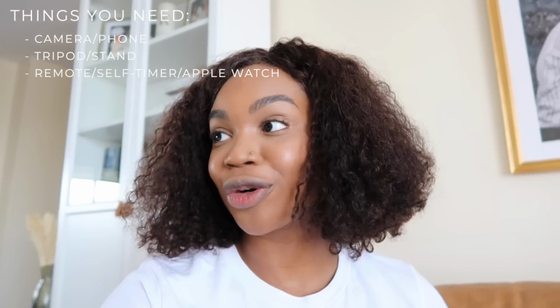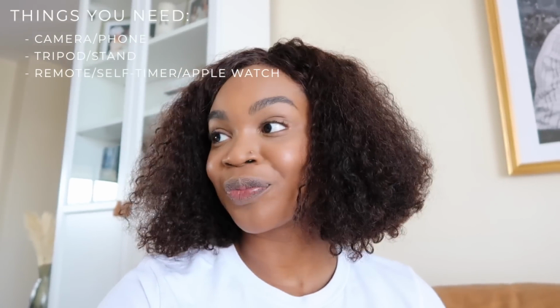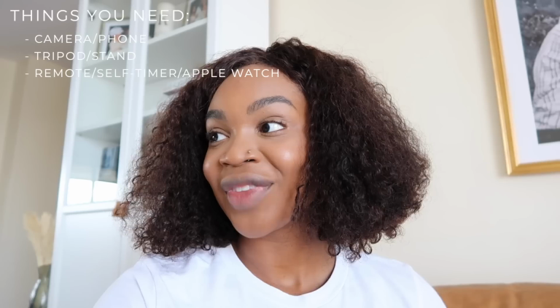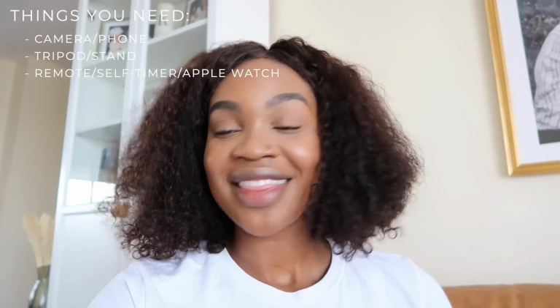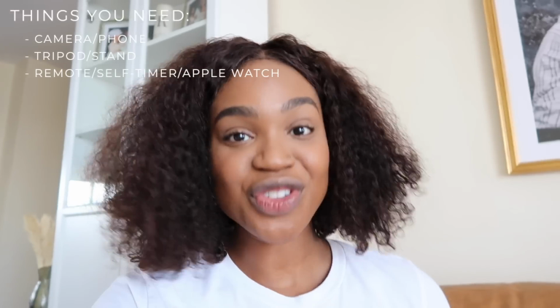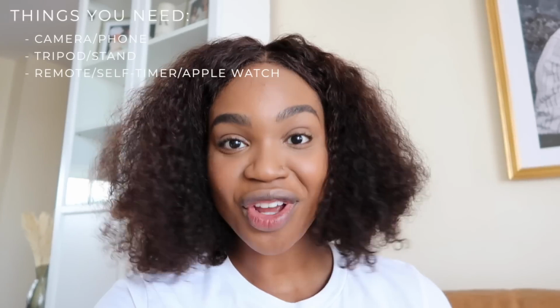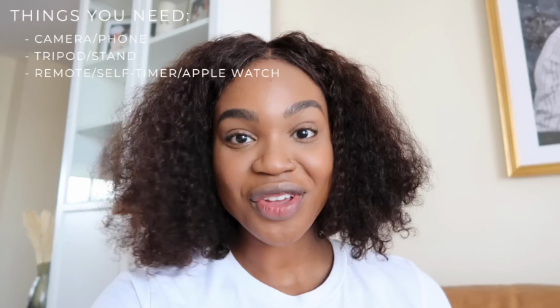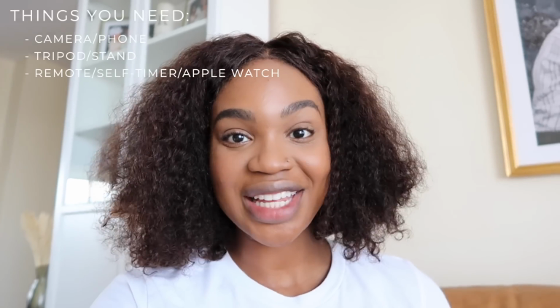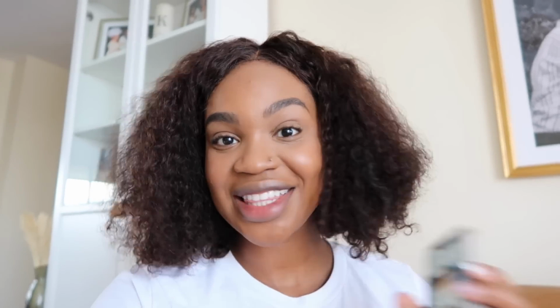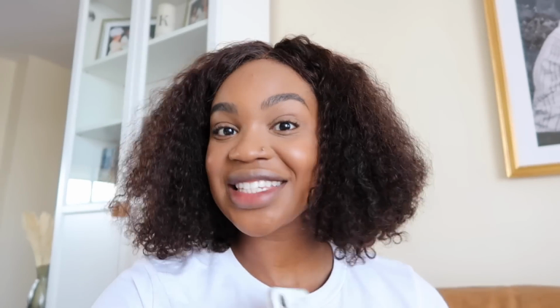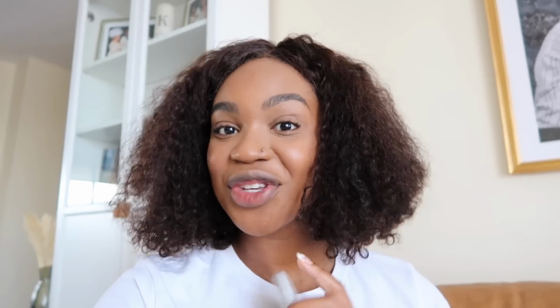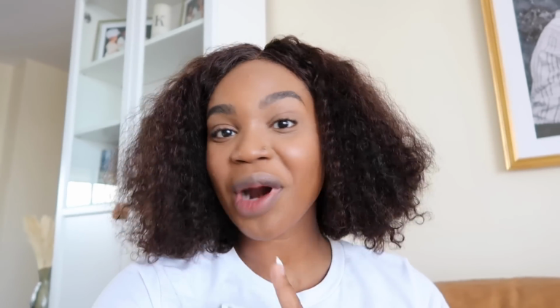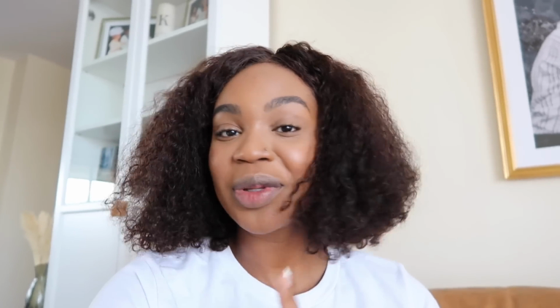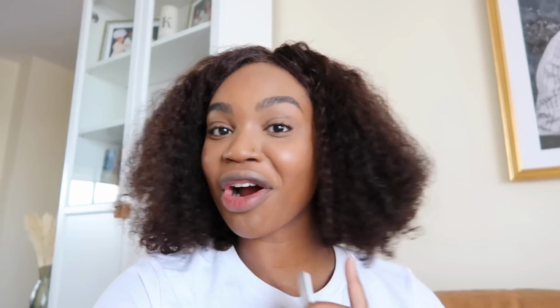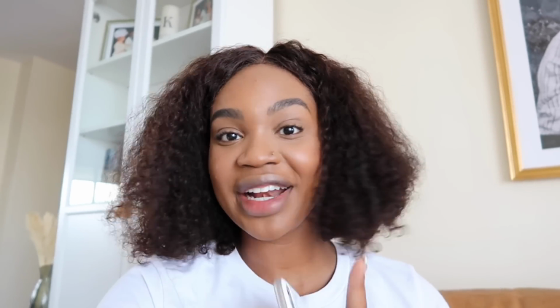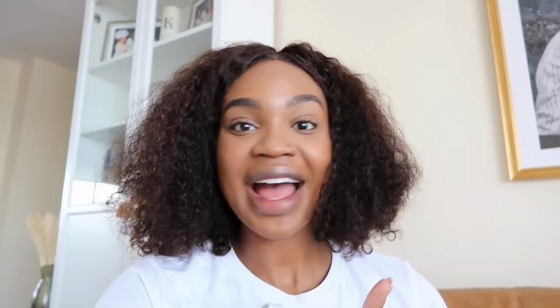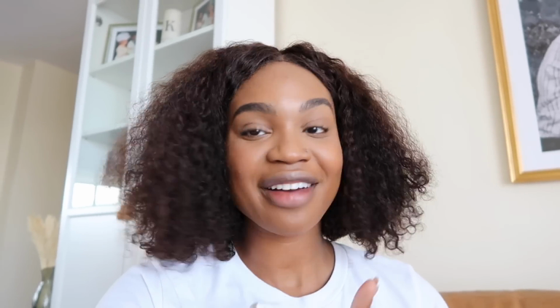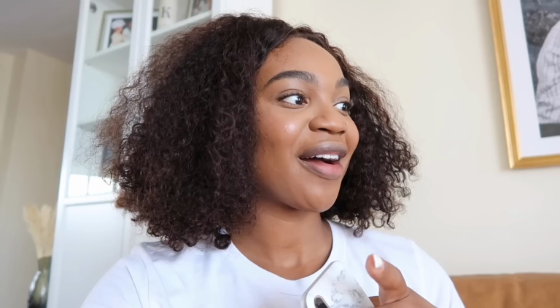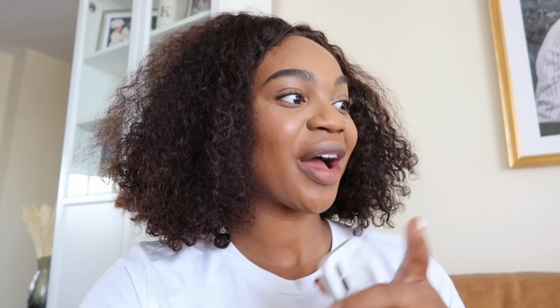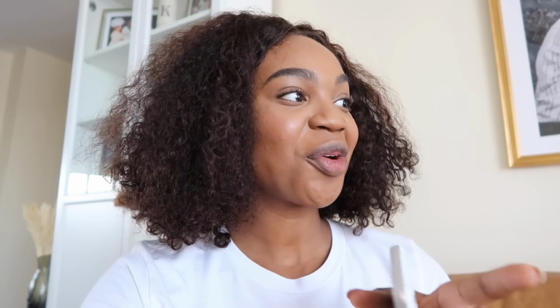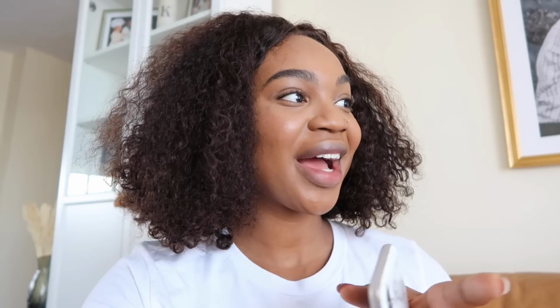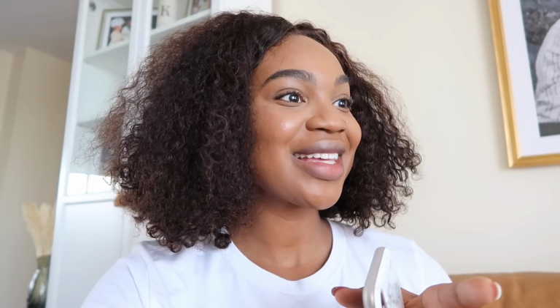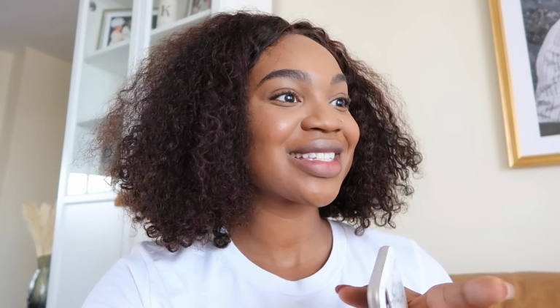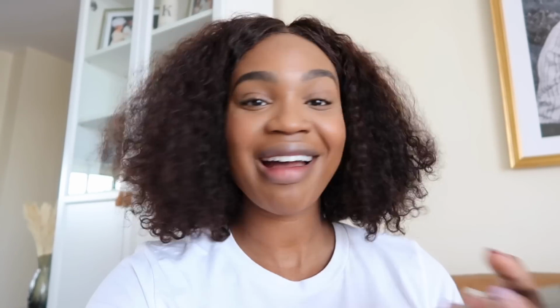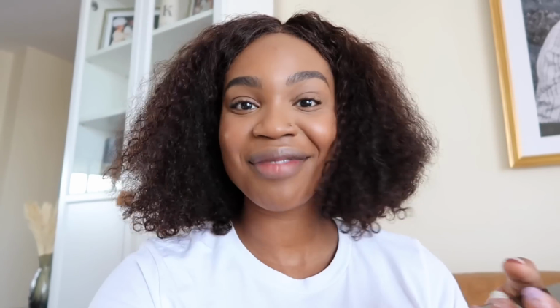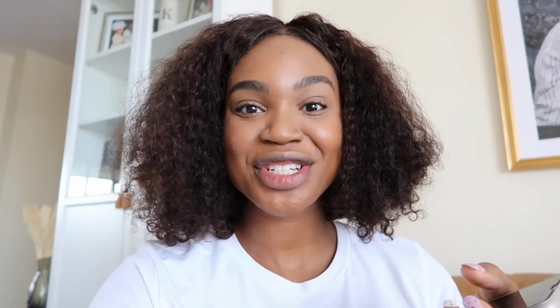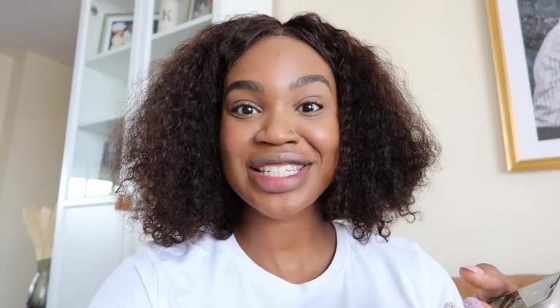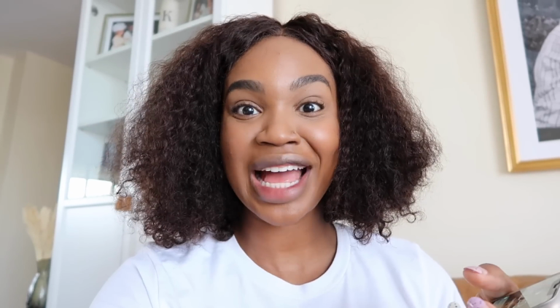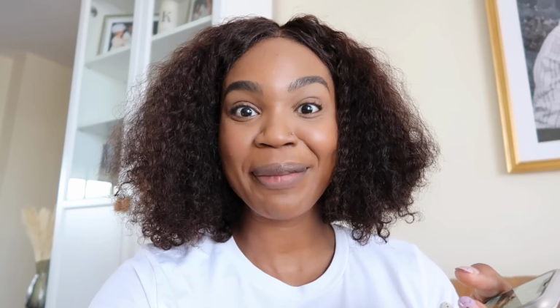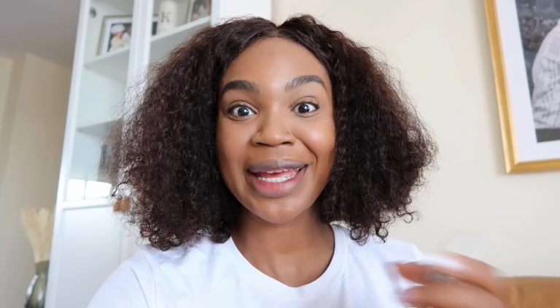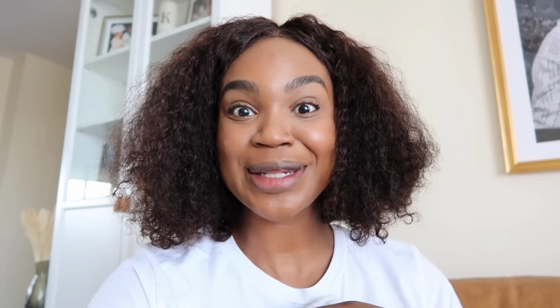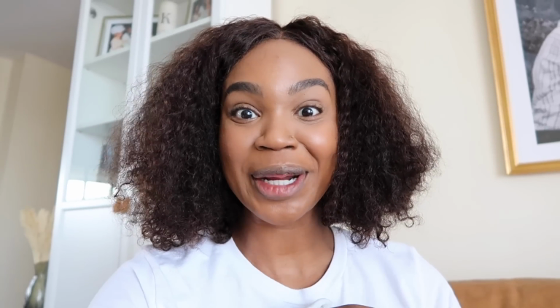So that's really all you need — things that you probably already have. Yeah, it's just time to get started.